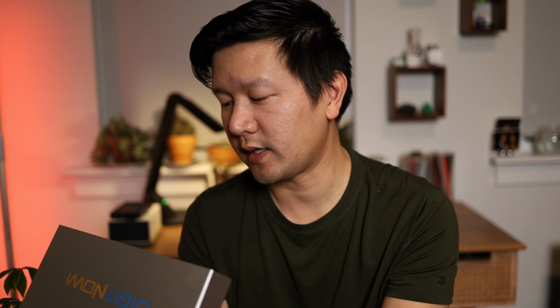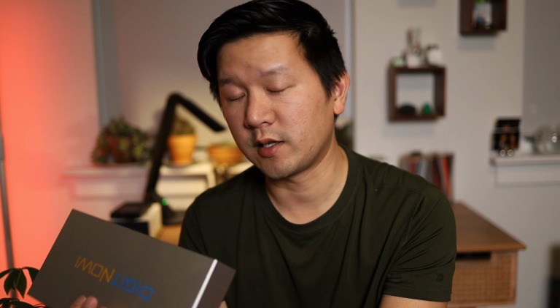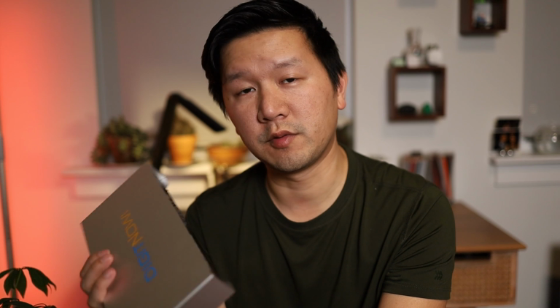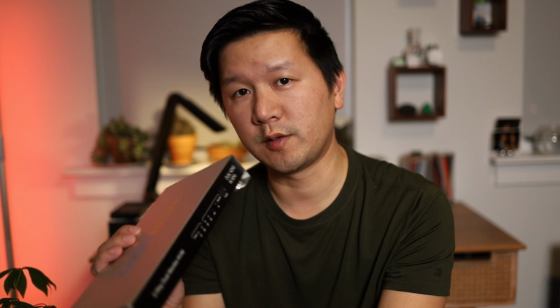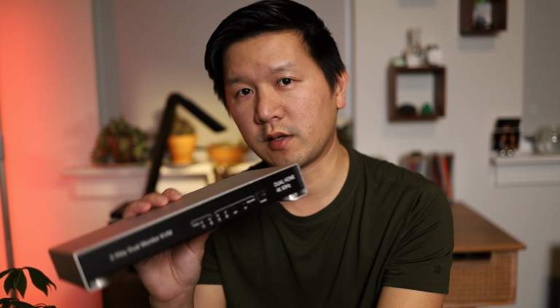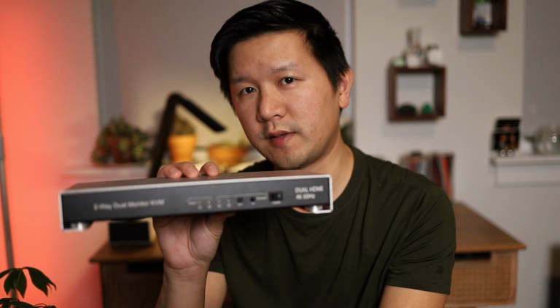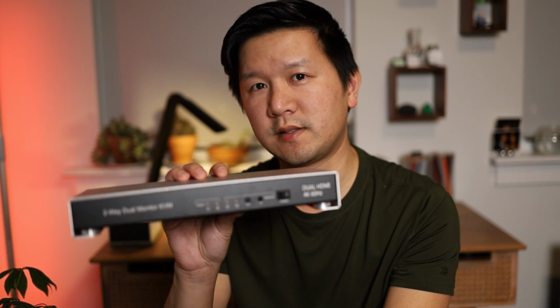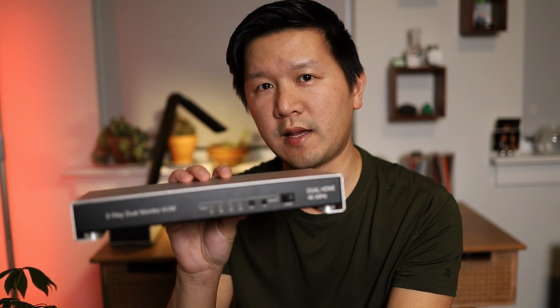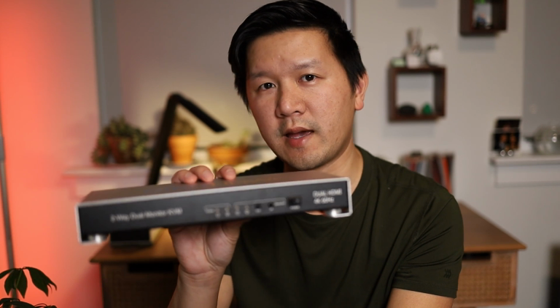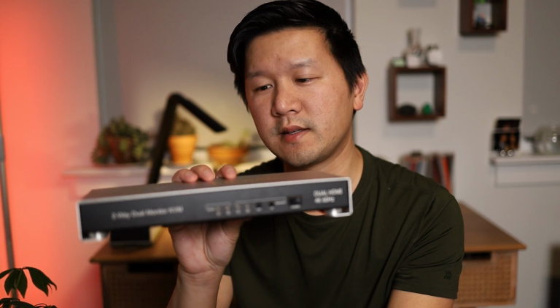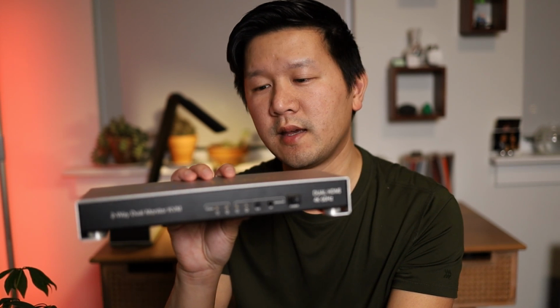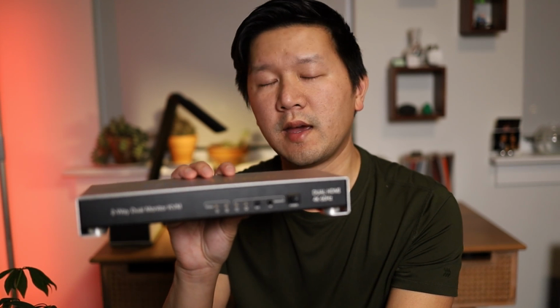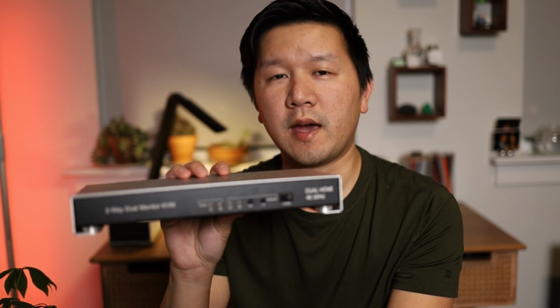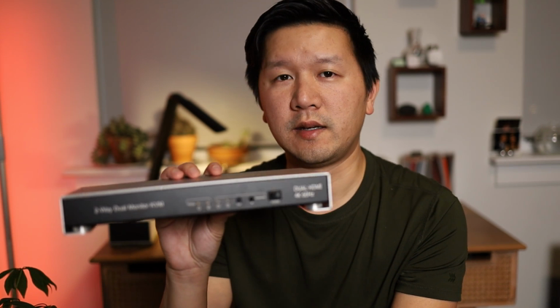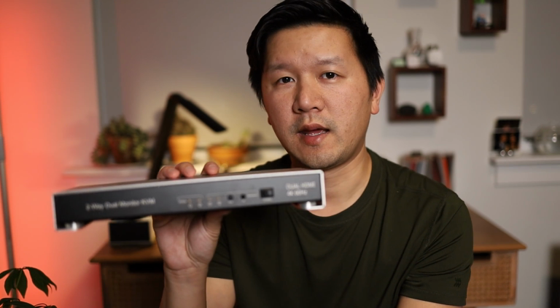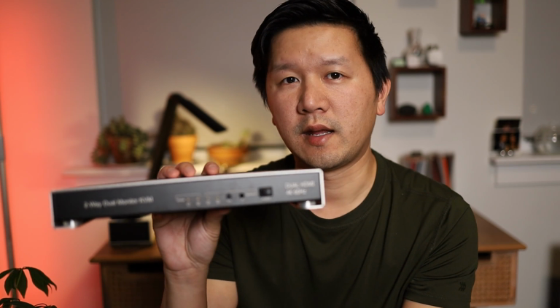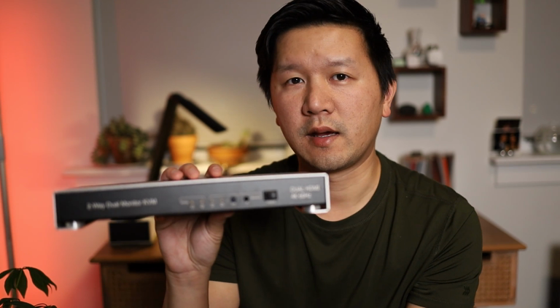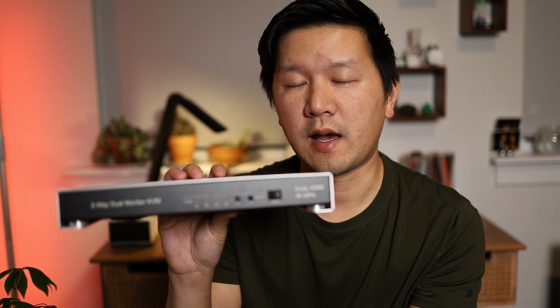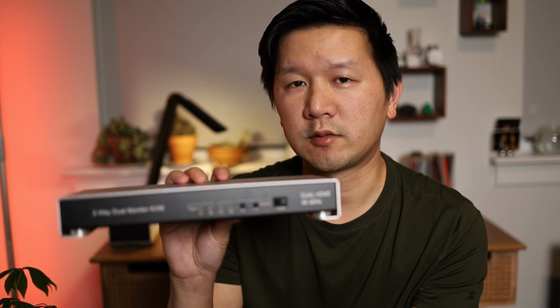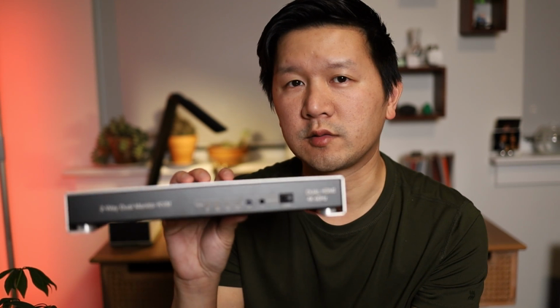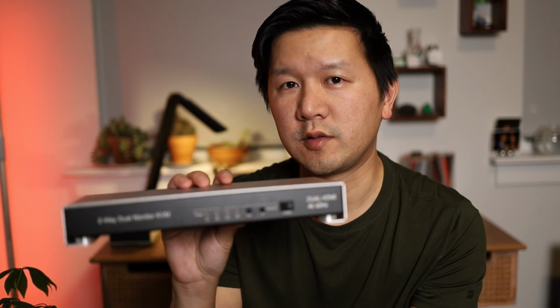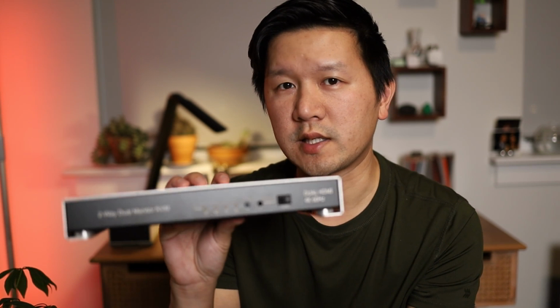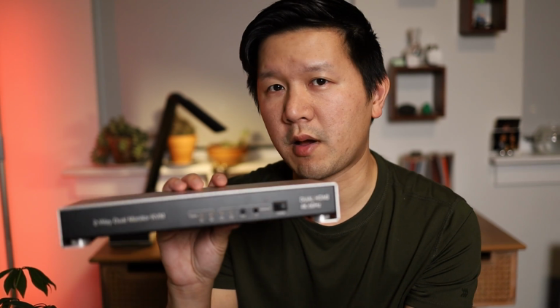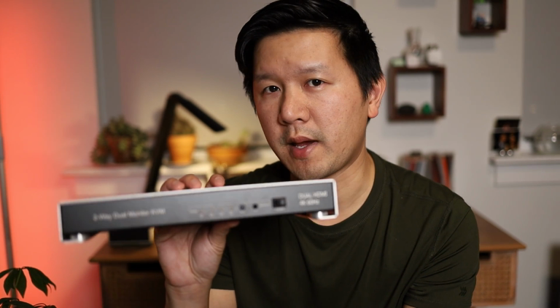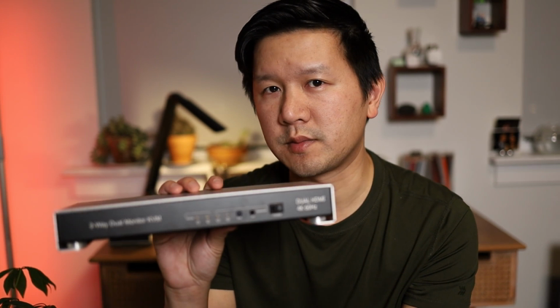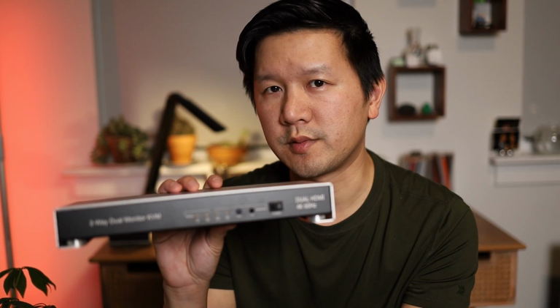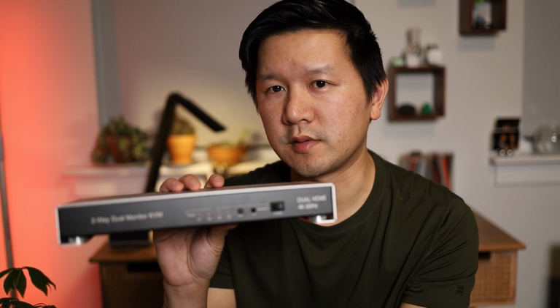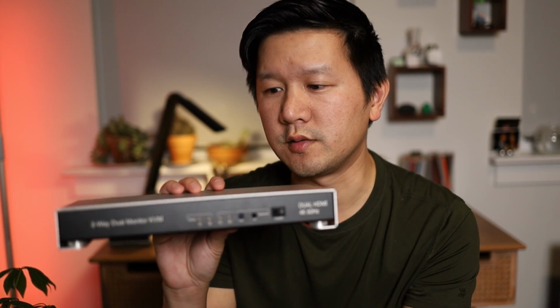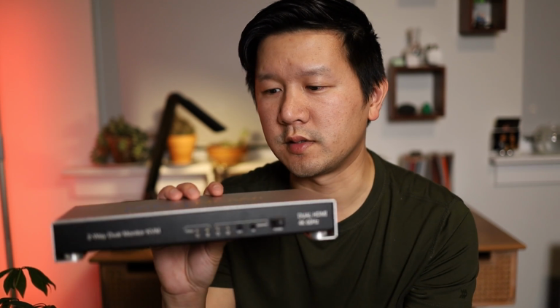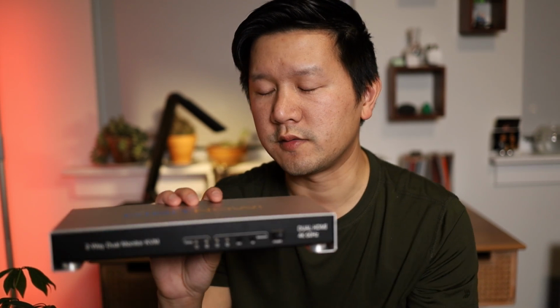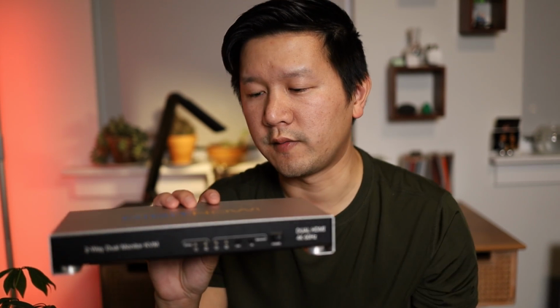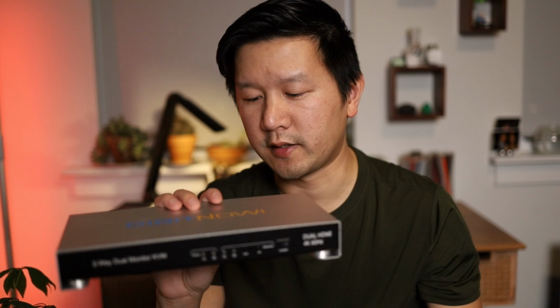Let's take an overview look at this, and then I'll talk to you guys about my experience in using this device.